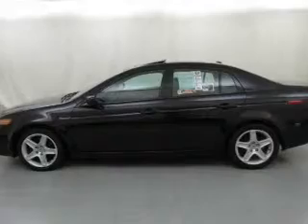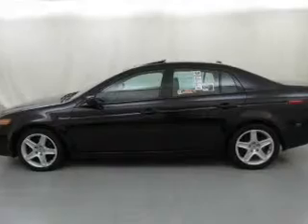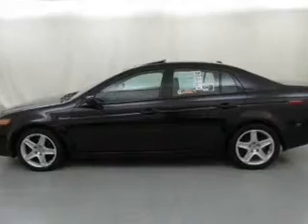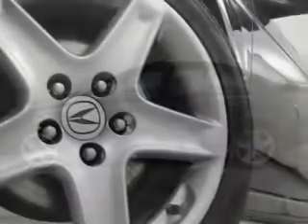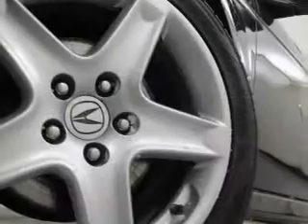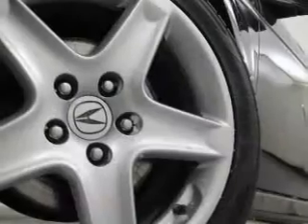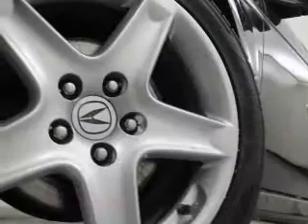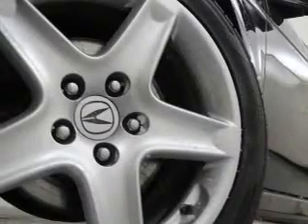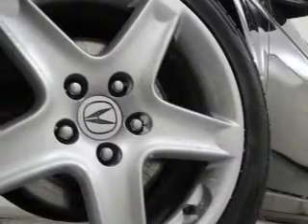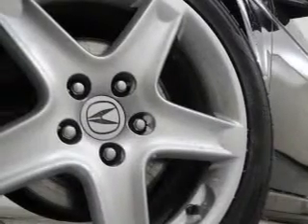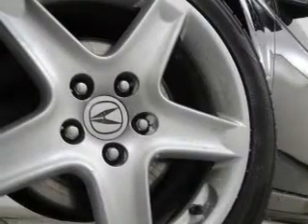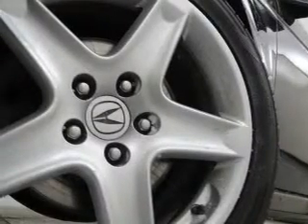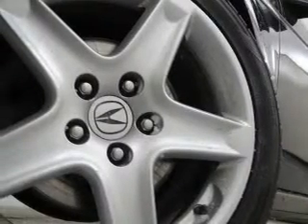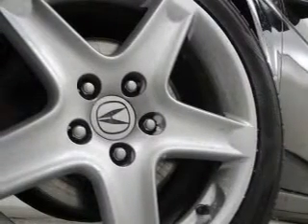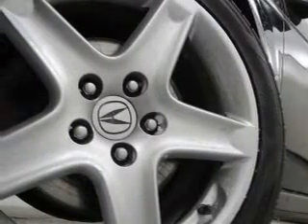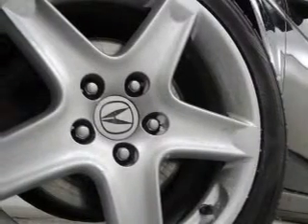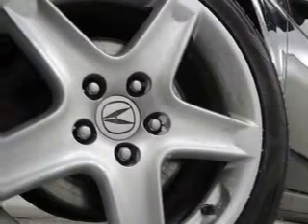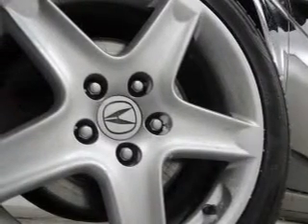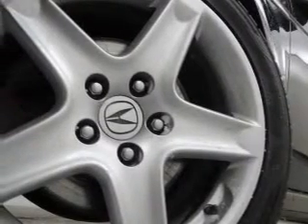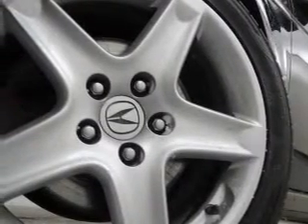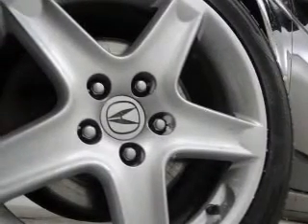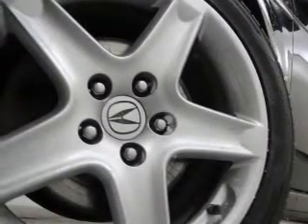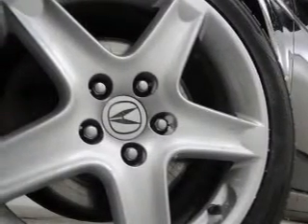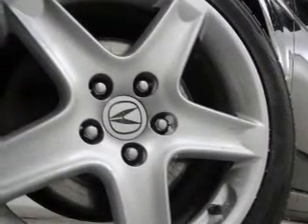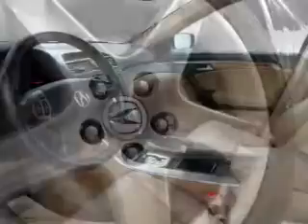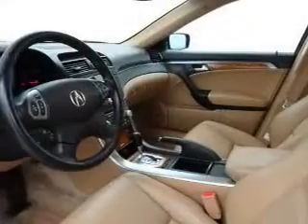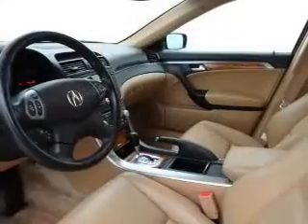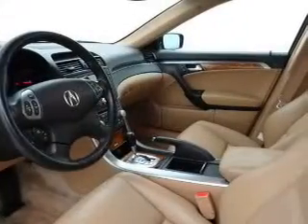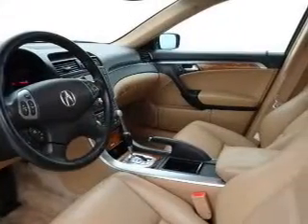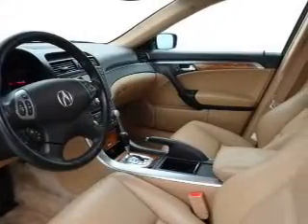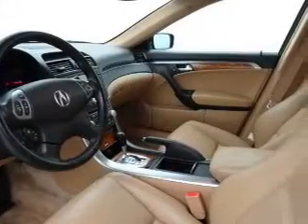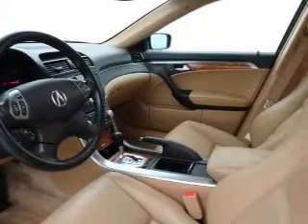Indulge in the comfort of heated seats. He's always hot and she's always cold — solve this problem while driving with dual temperature controls.